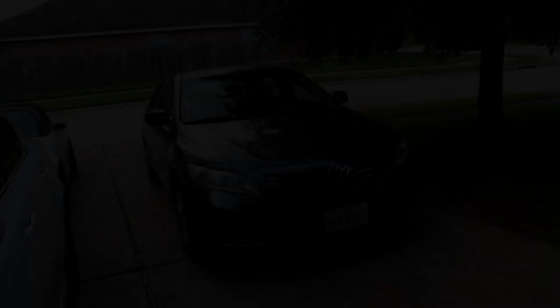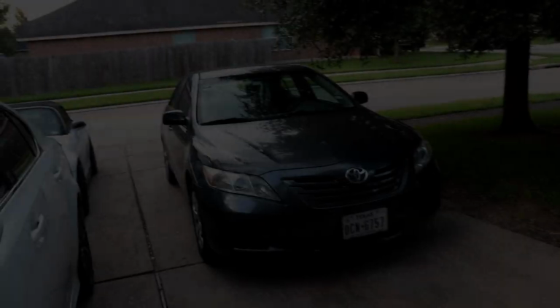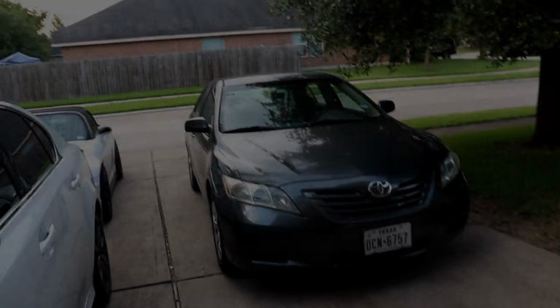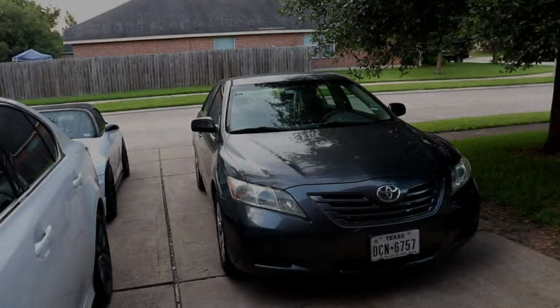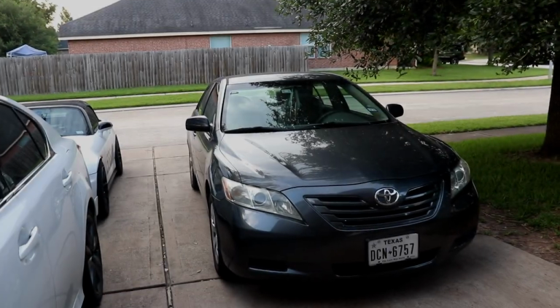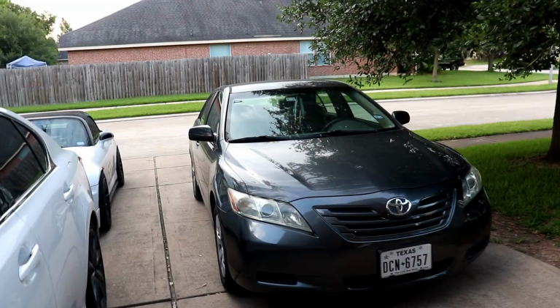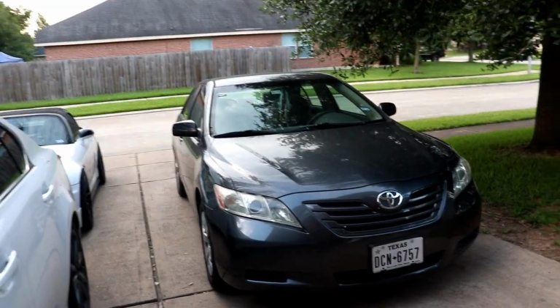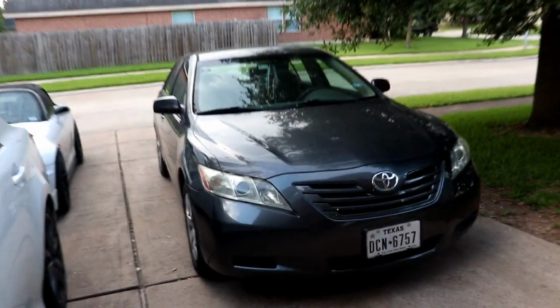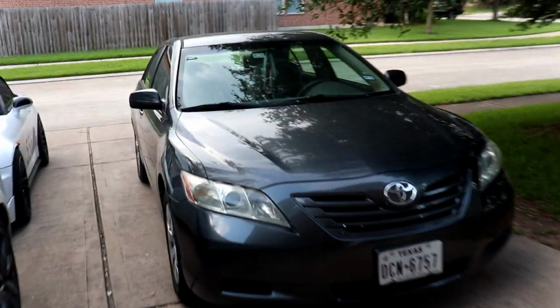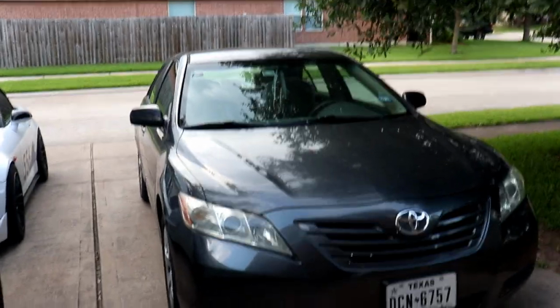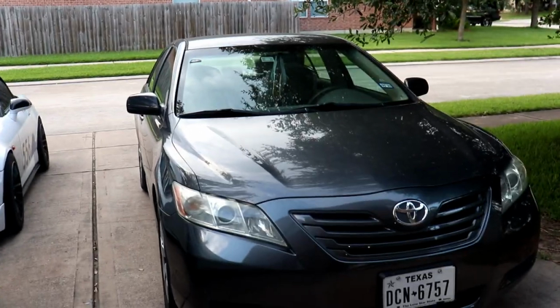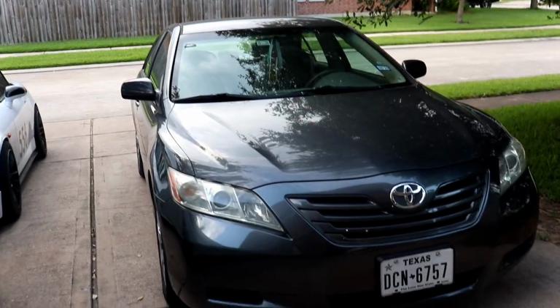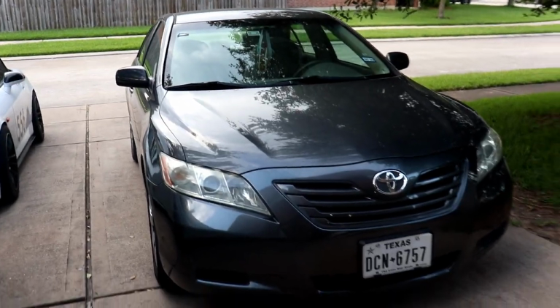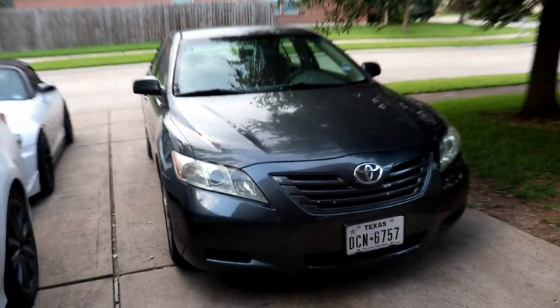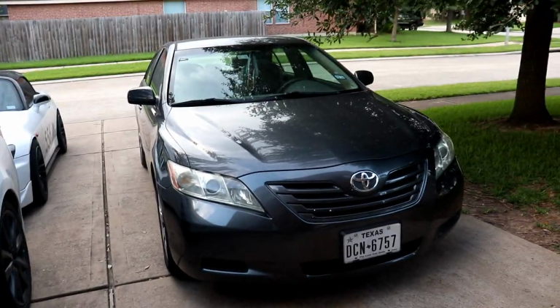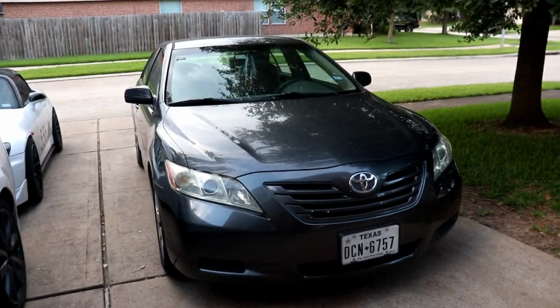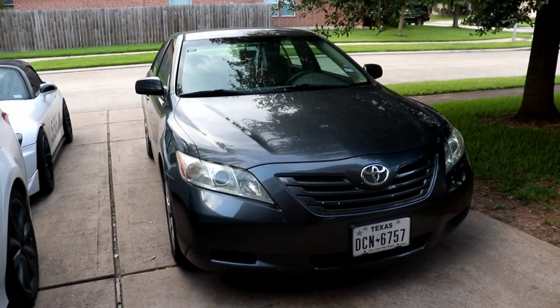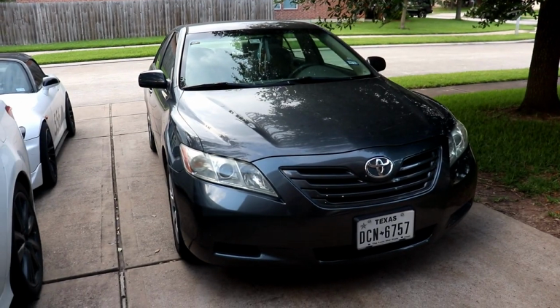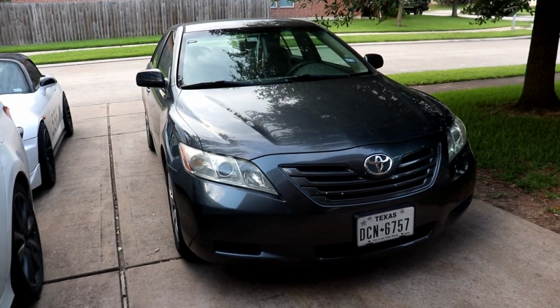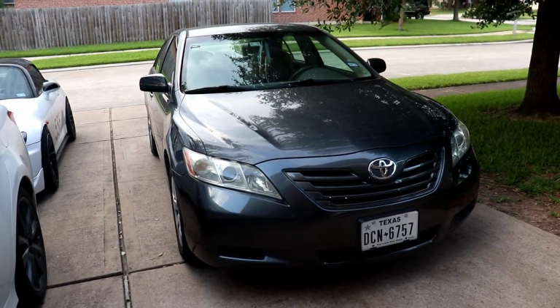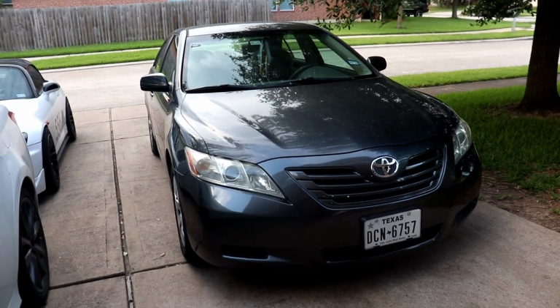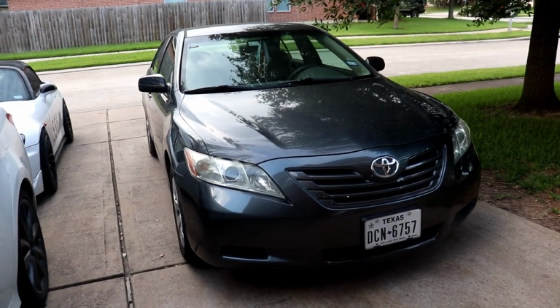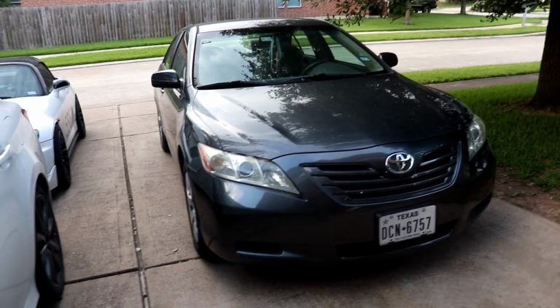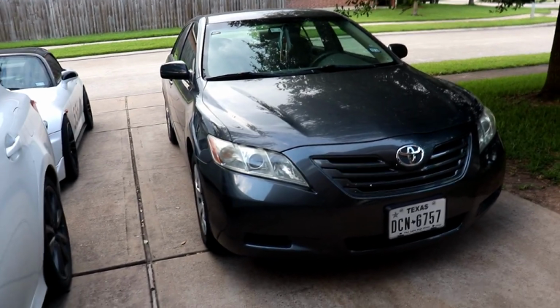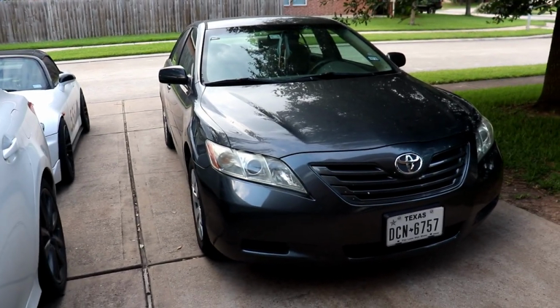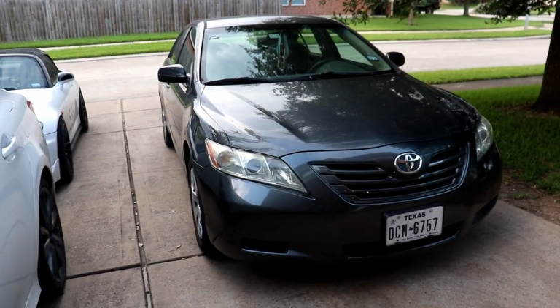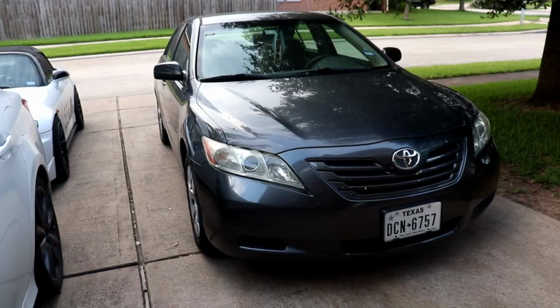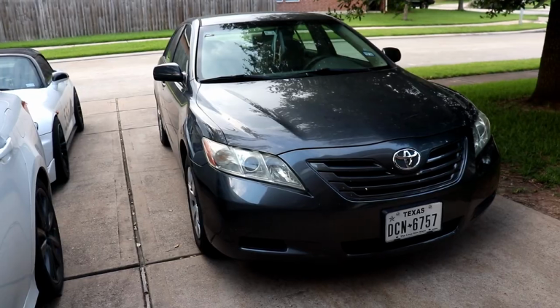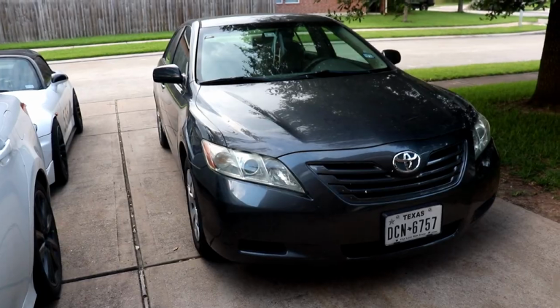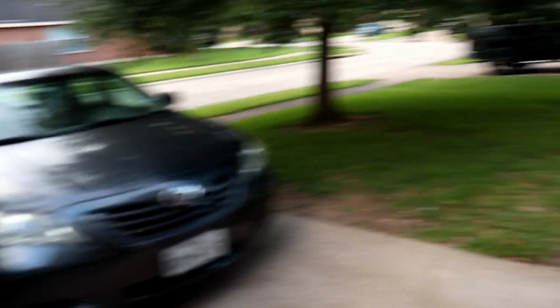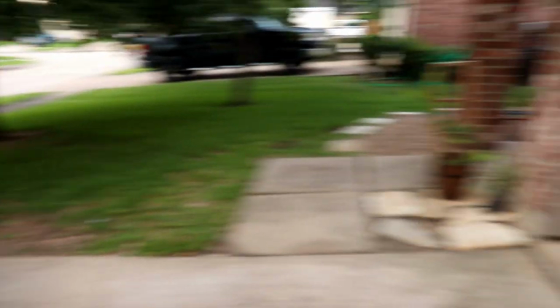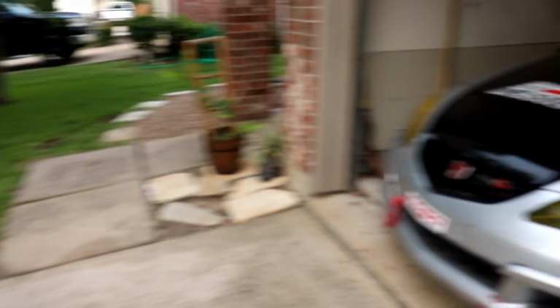Alright guys, got a new car, new project, new daily slash track car. Nah, psych.